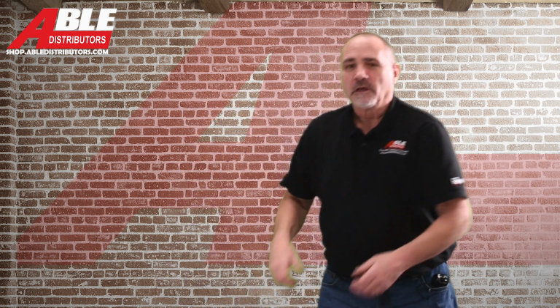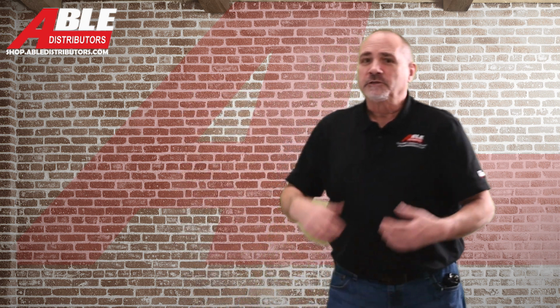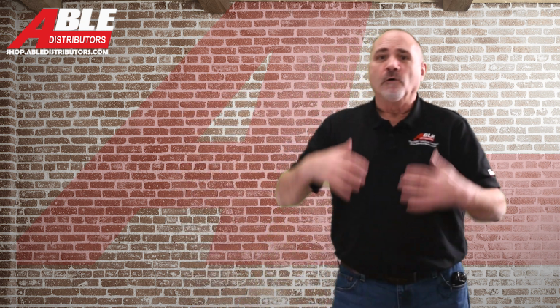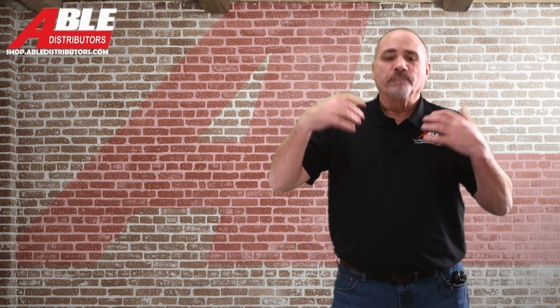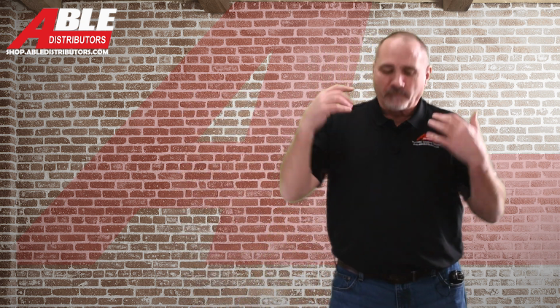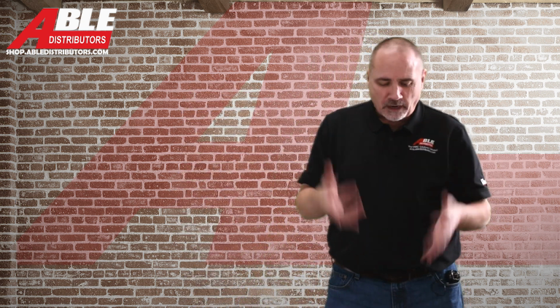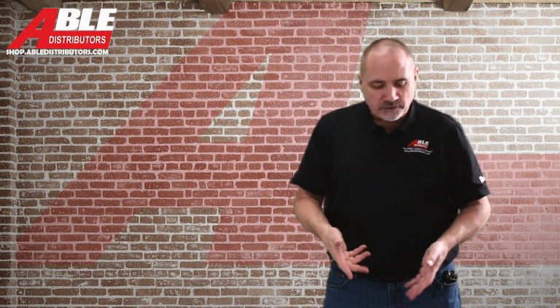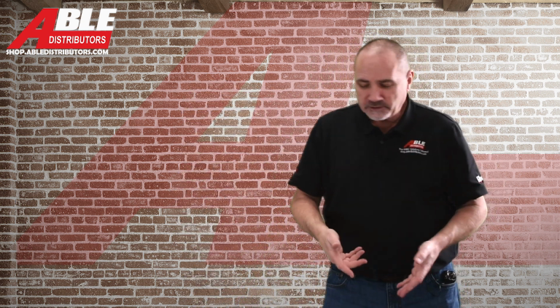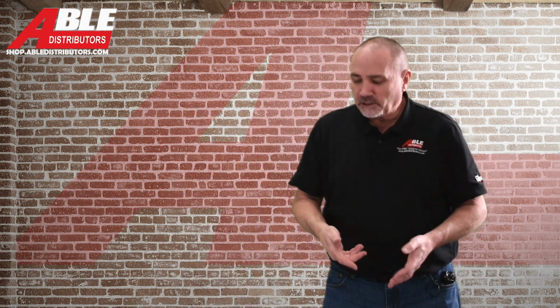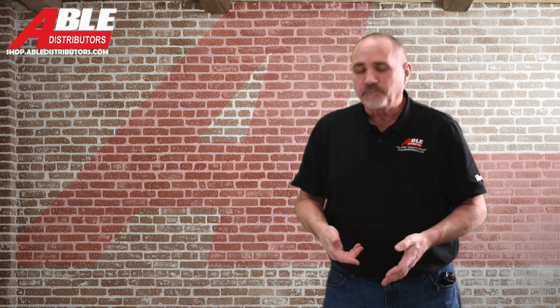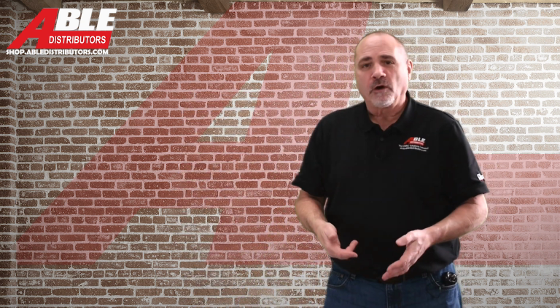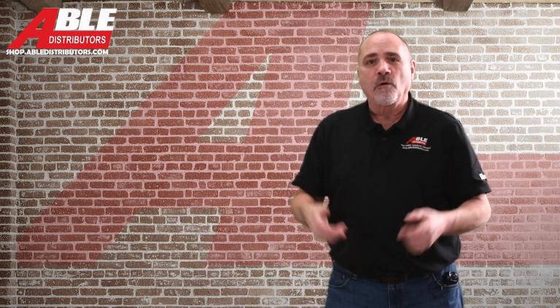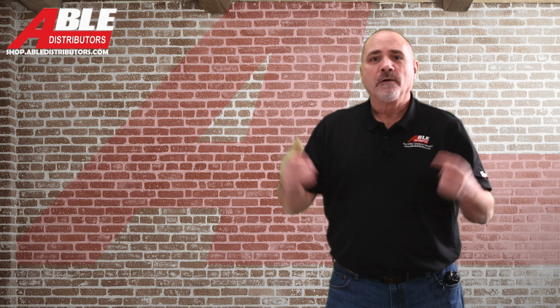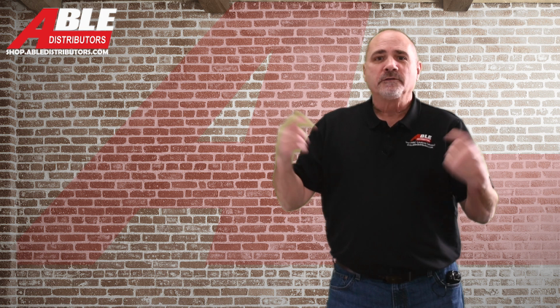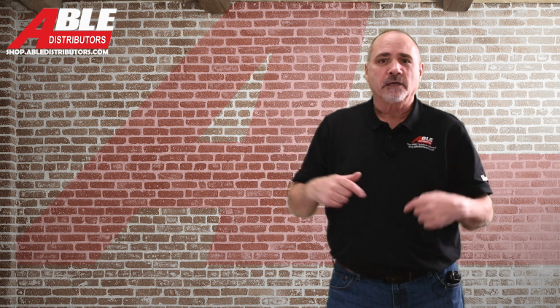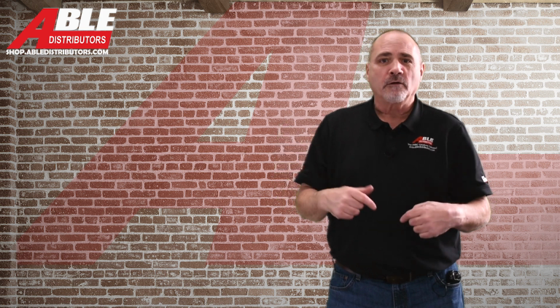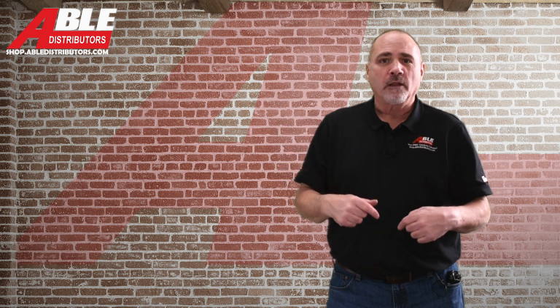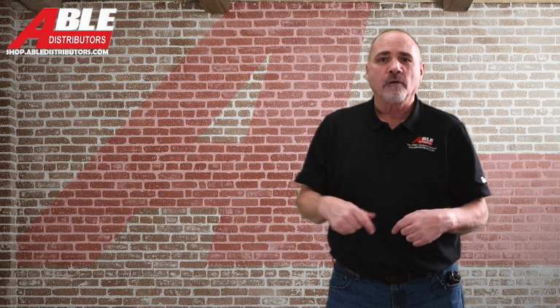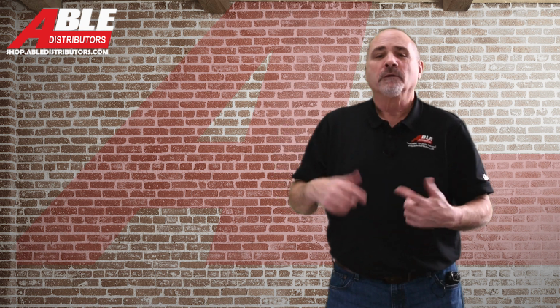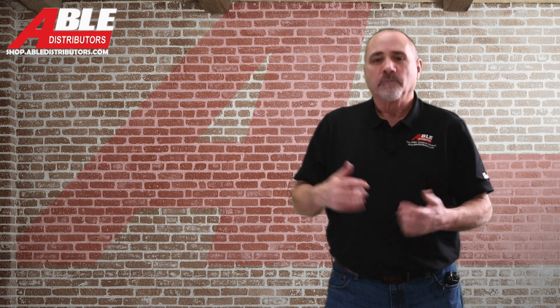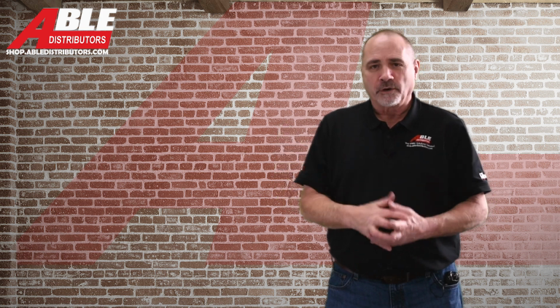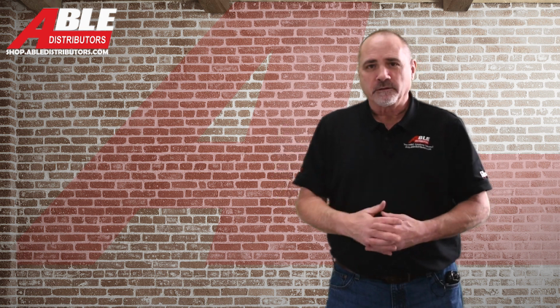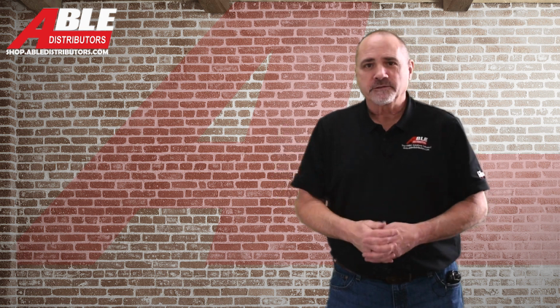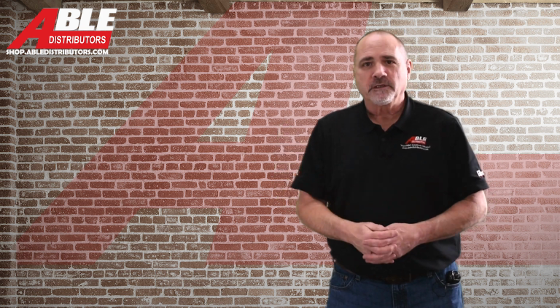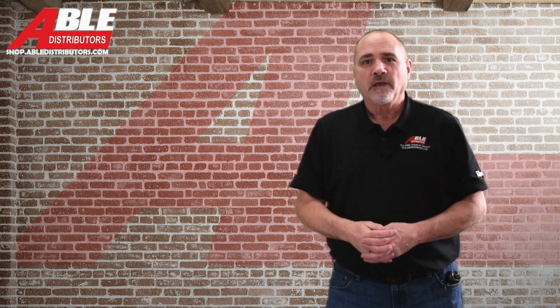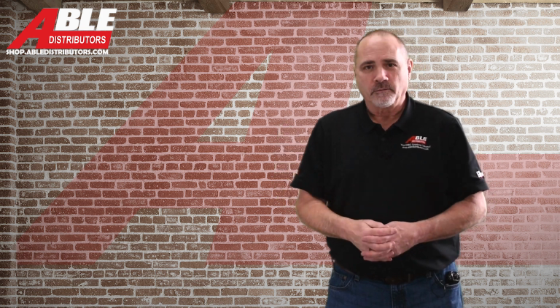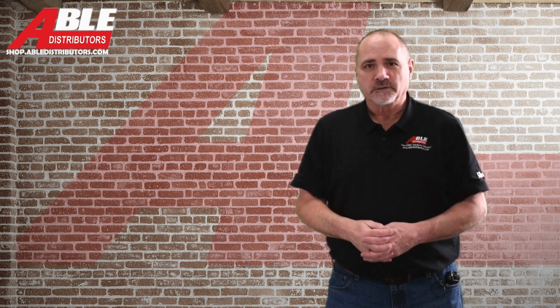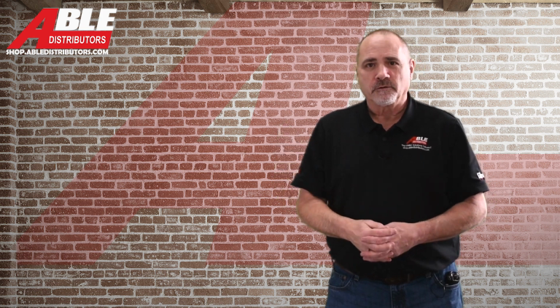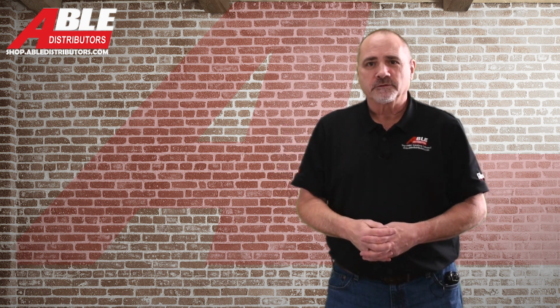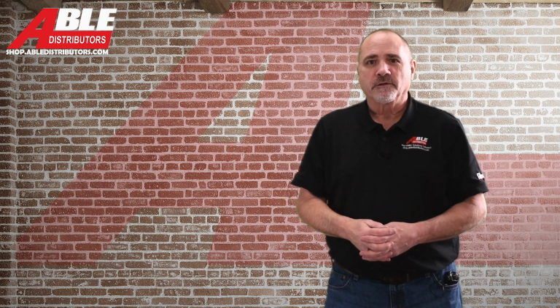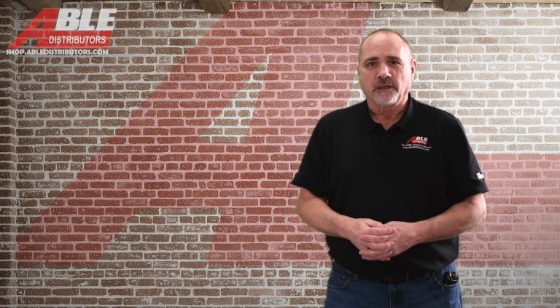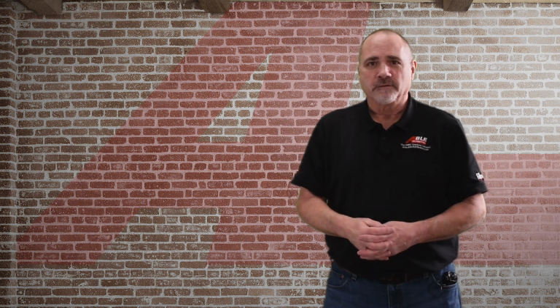Everything is linked below. Check it all out. Brian Daleski, Able Distributors. Thank you.